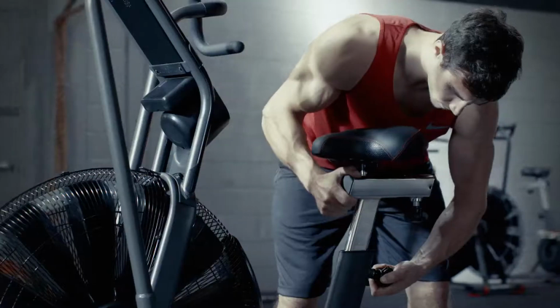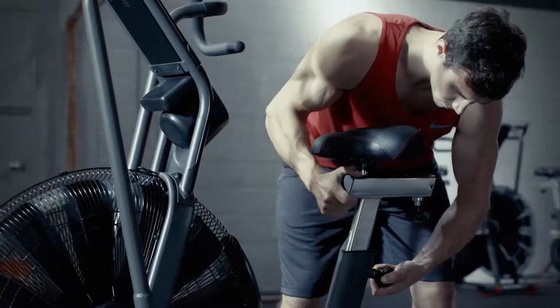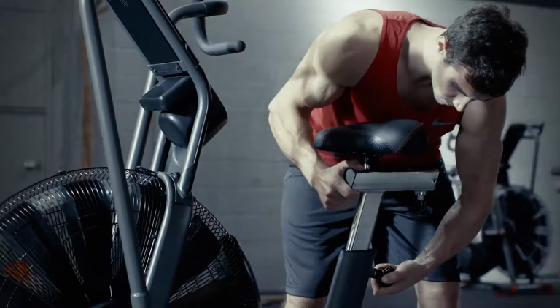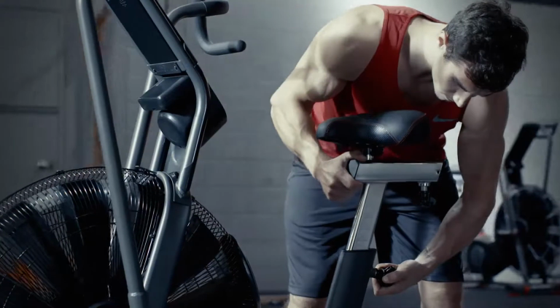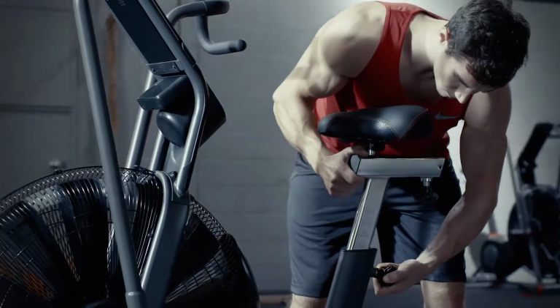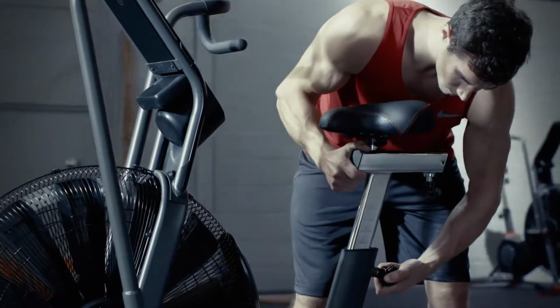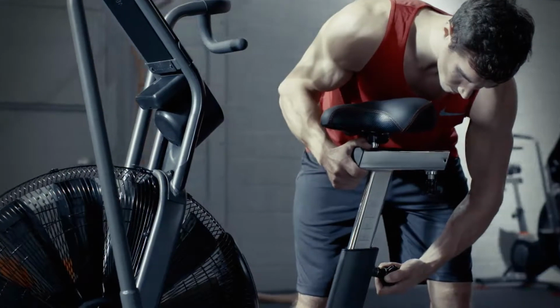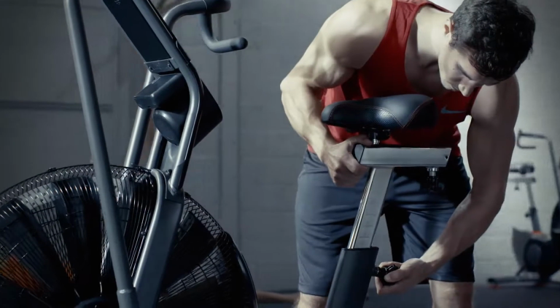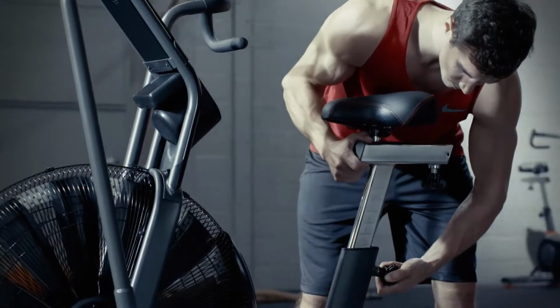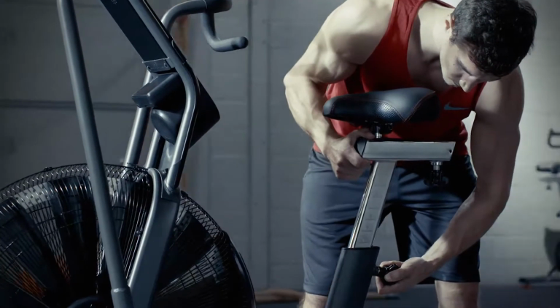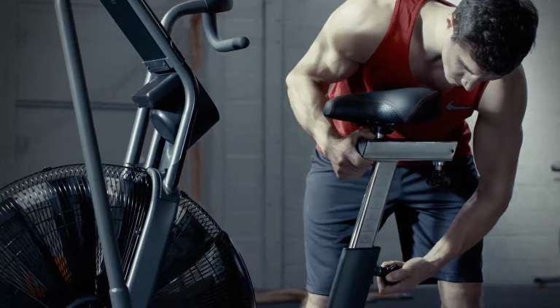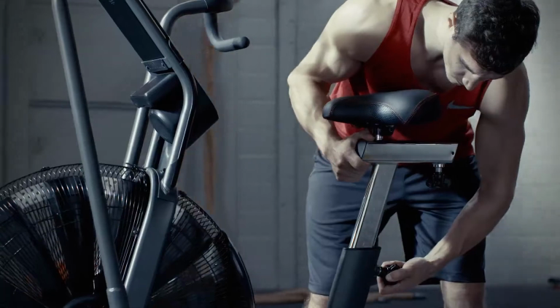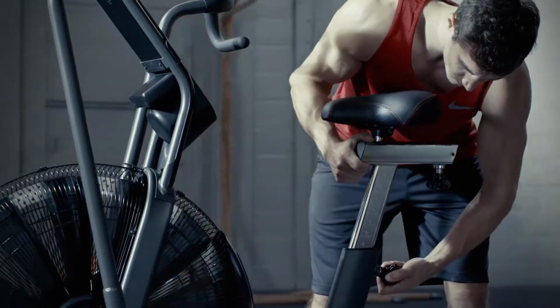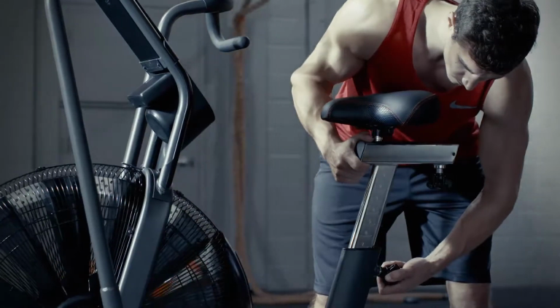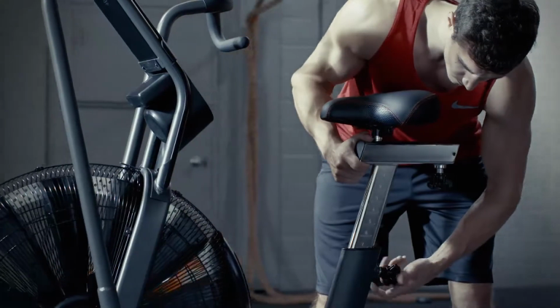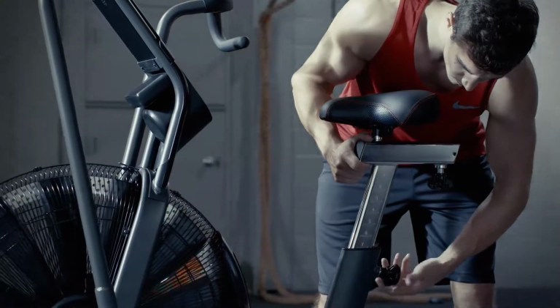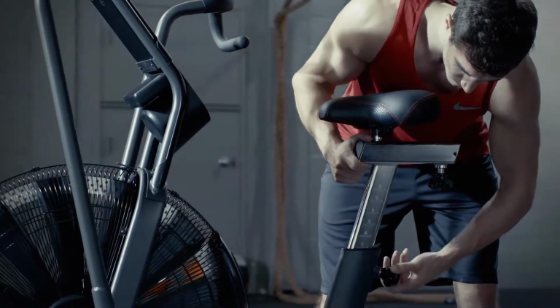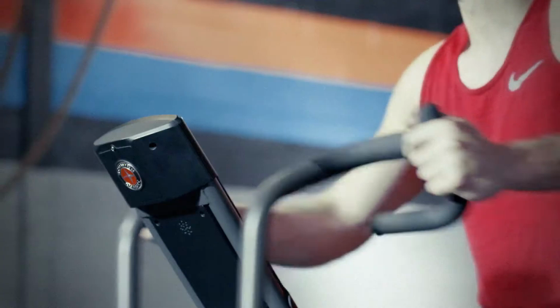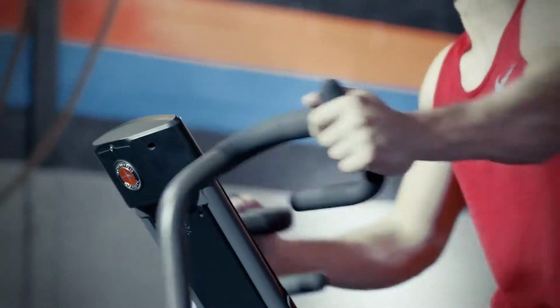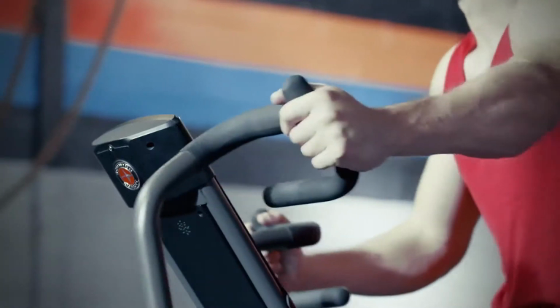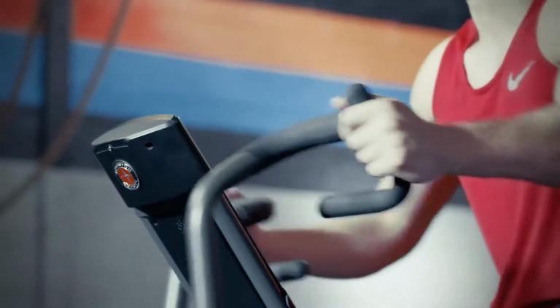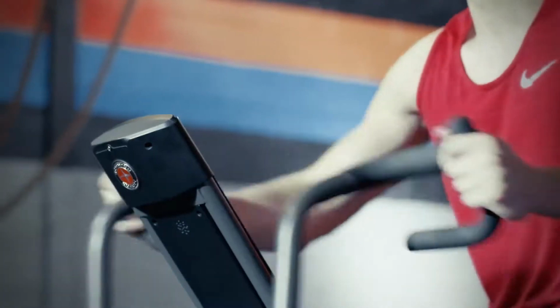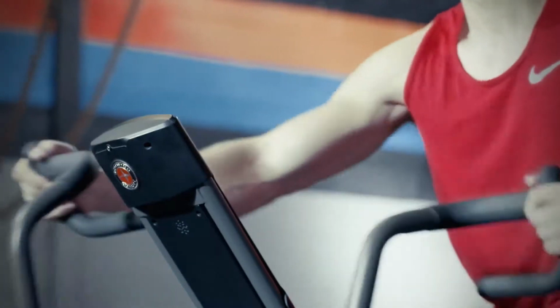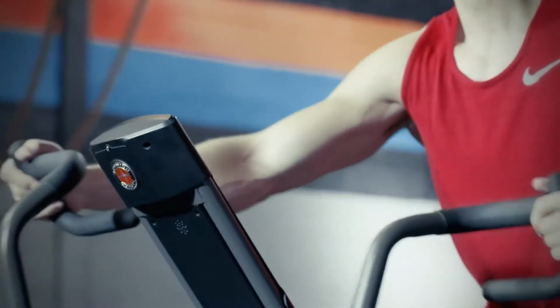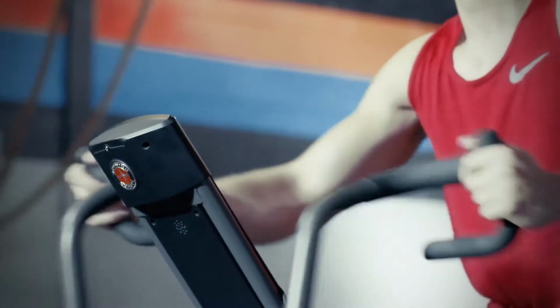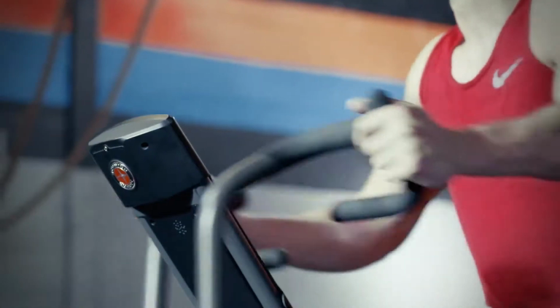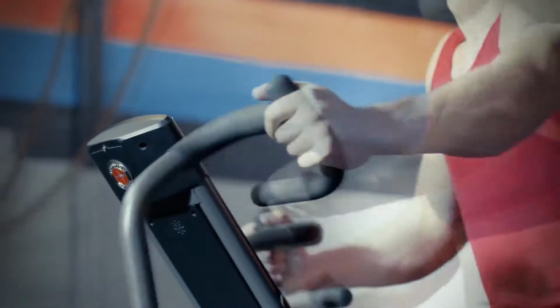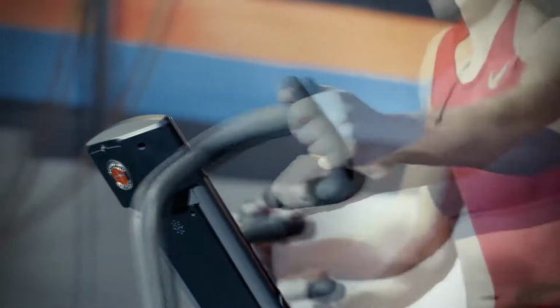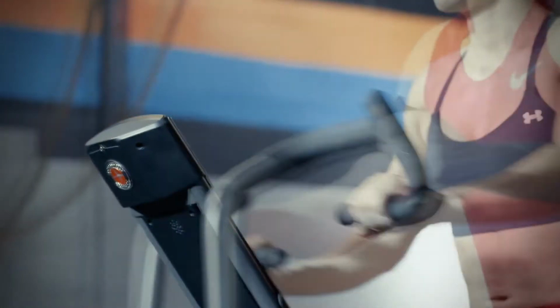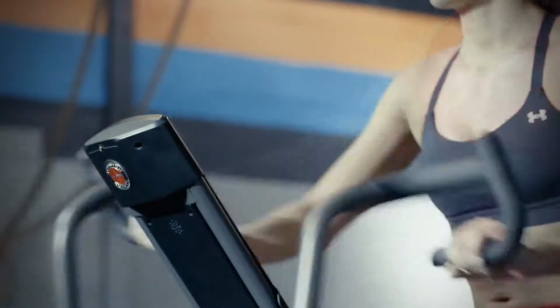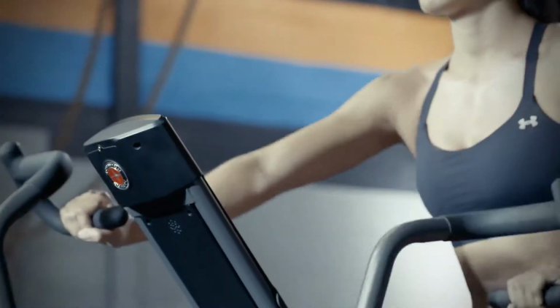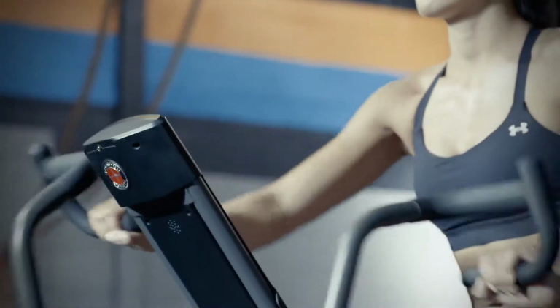We also included a comfortable, adjustable seat and multi-position hand grips to vary your workout.